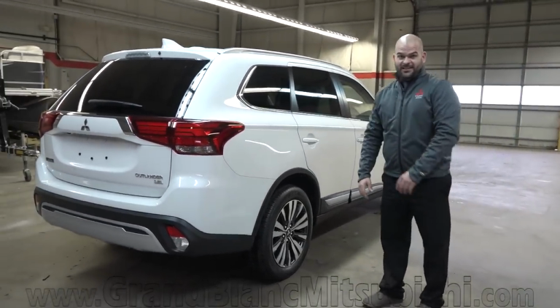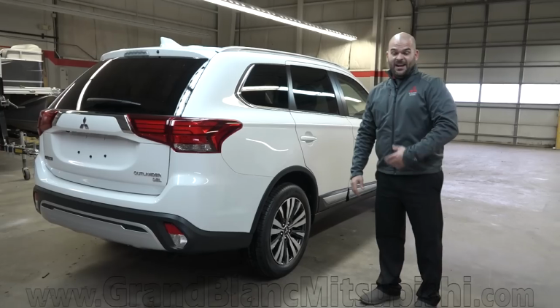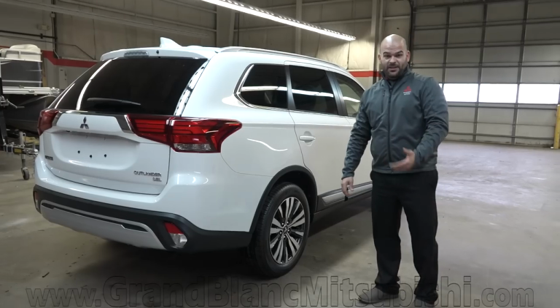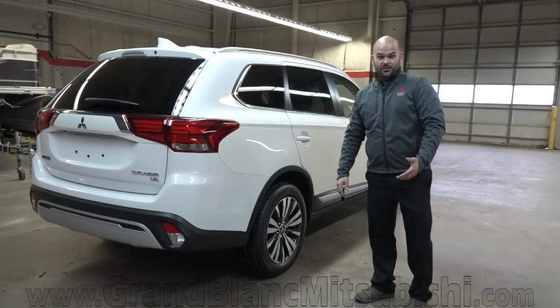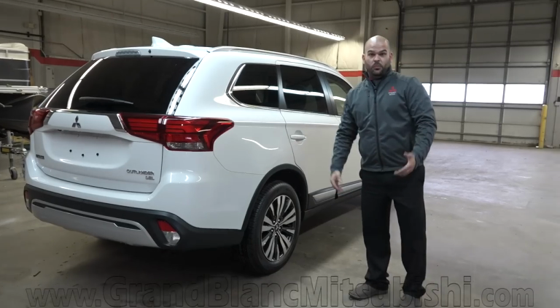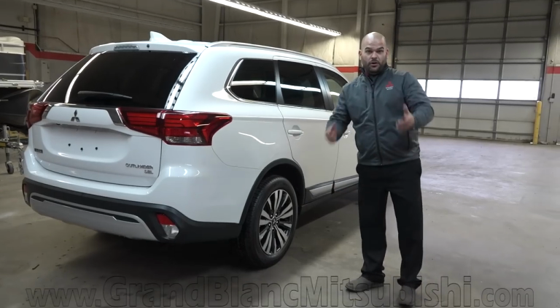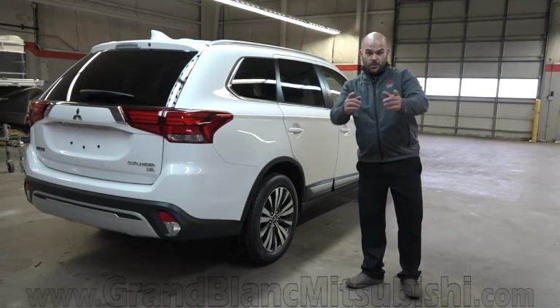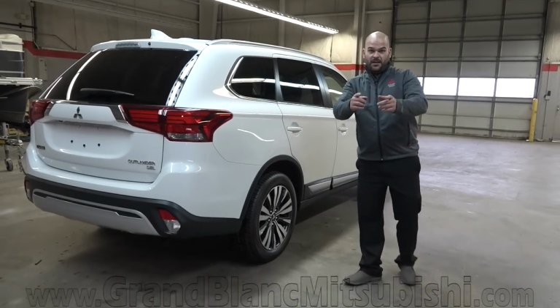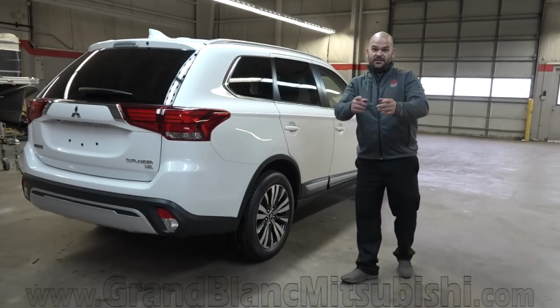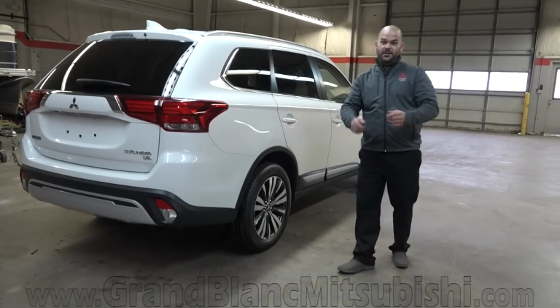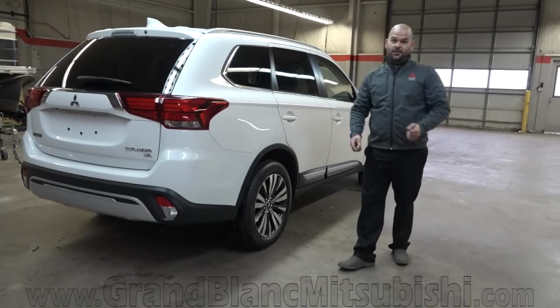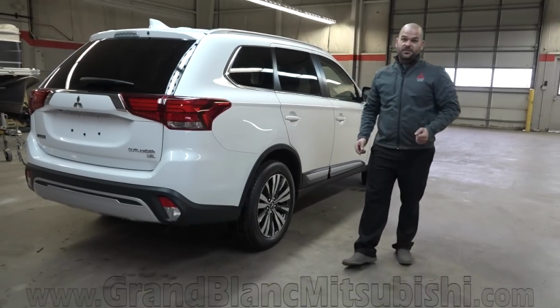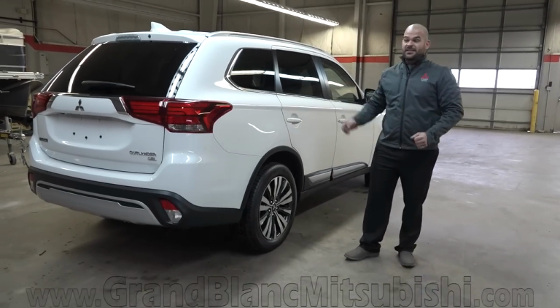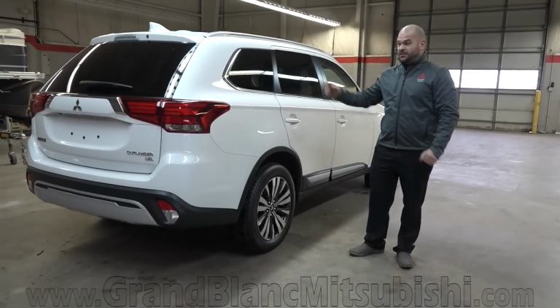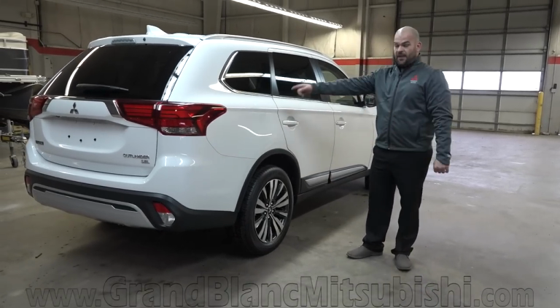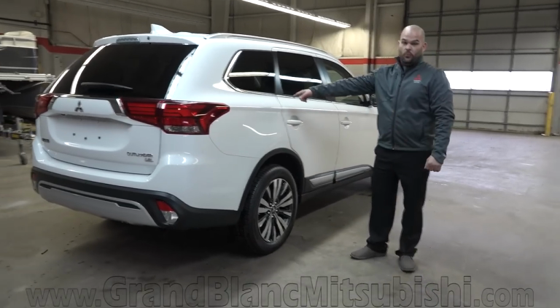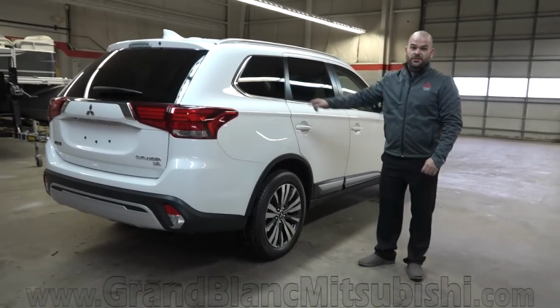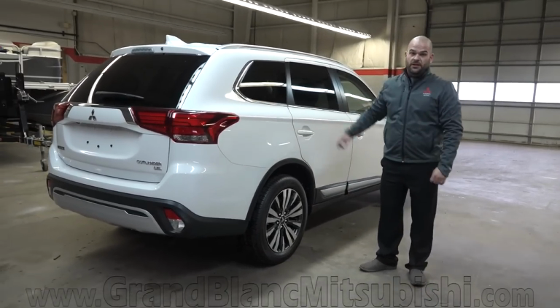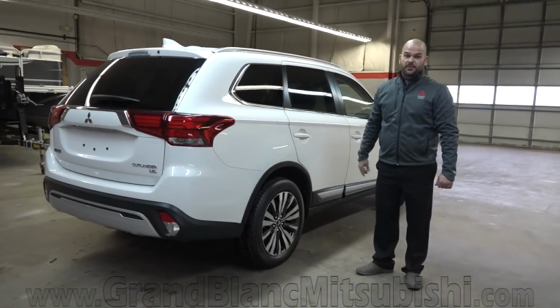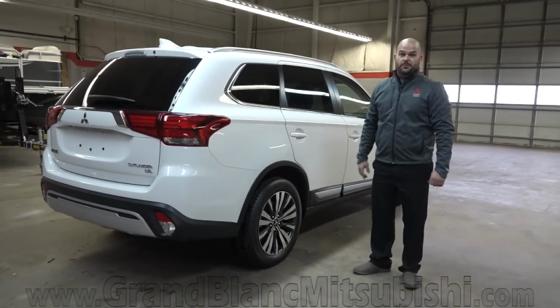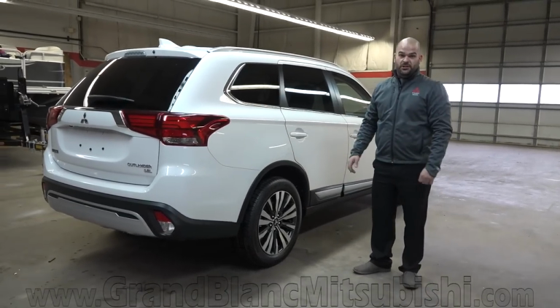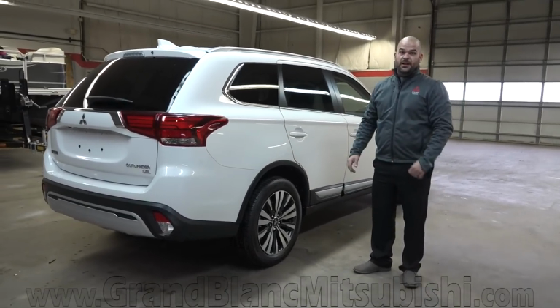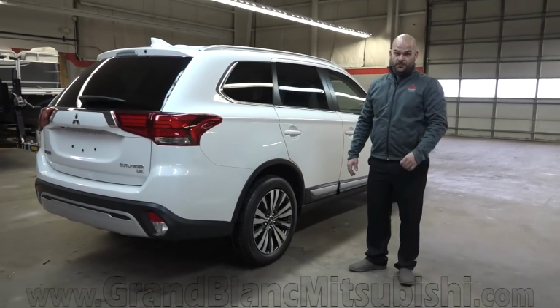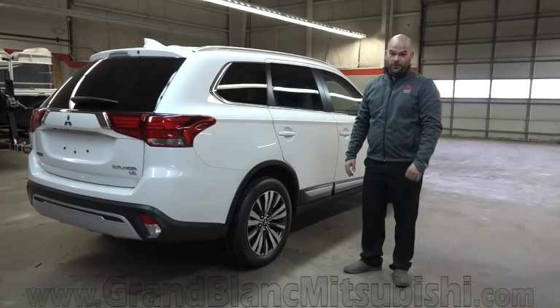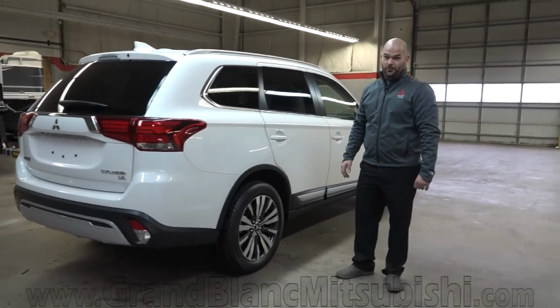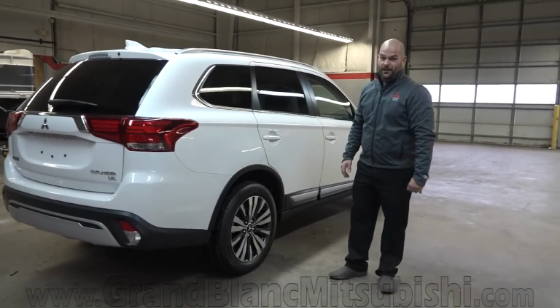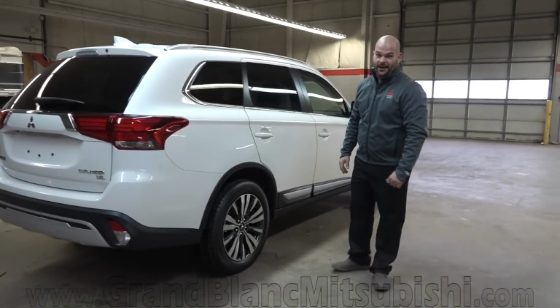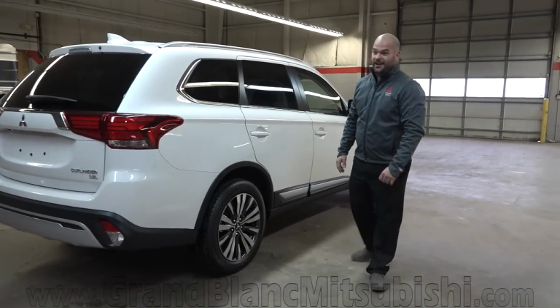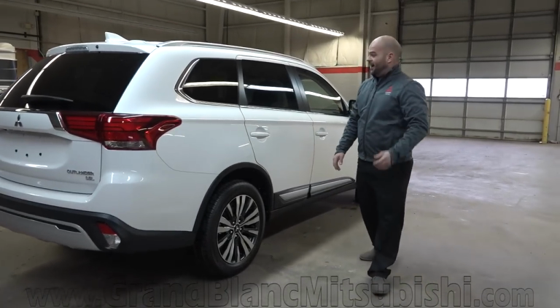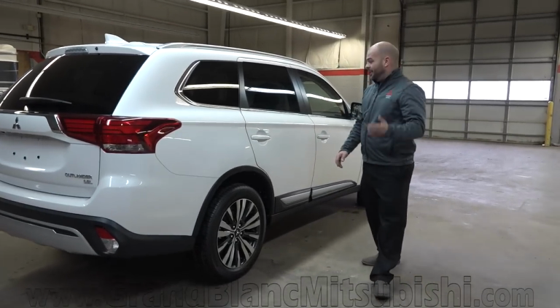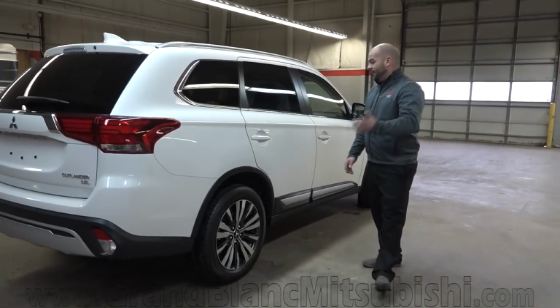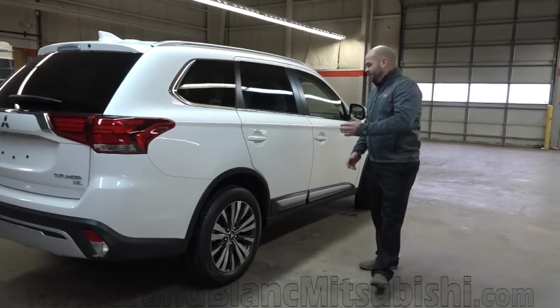You also have a 10-year, 100,000-mile powertrain warranty to go along with that. Ten years — where are you going to be in 10 years? Still having warranty on your Mitsubishi. That's where you'll be. I love it.